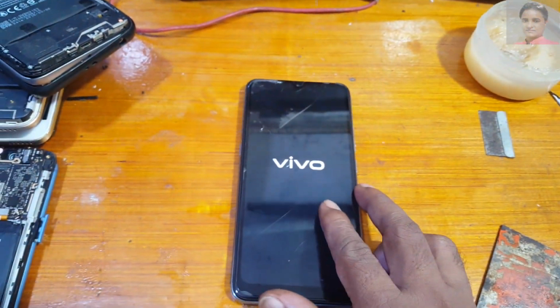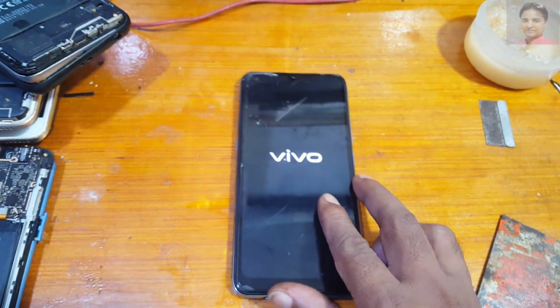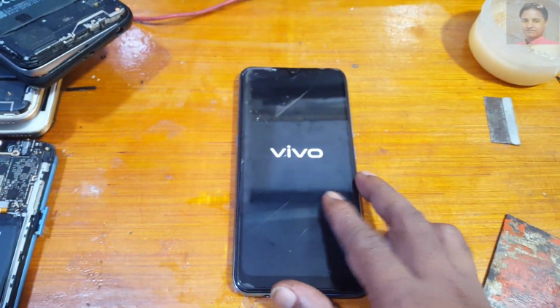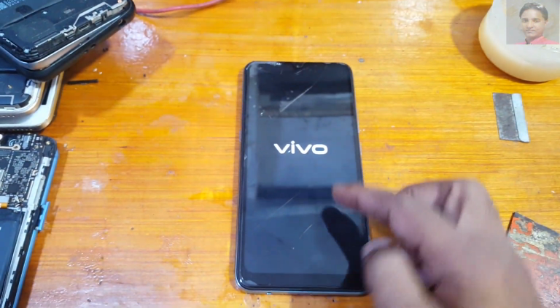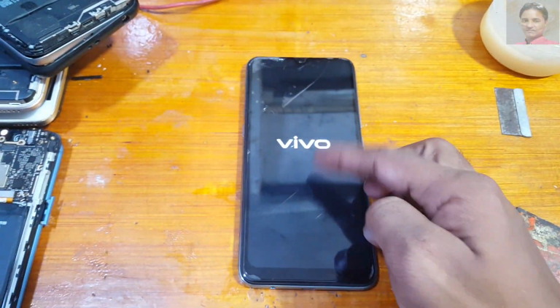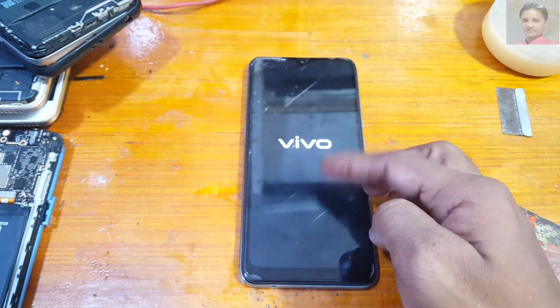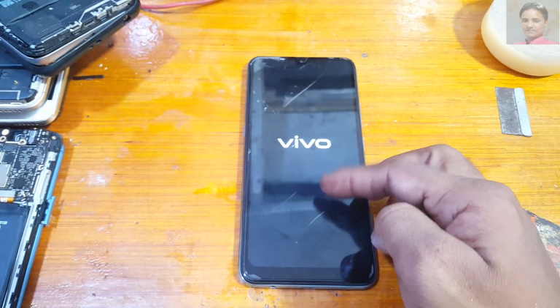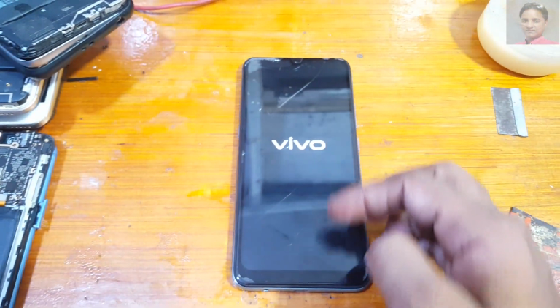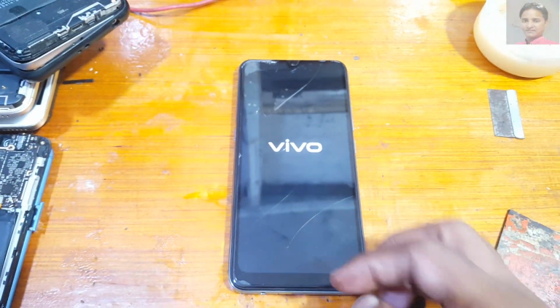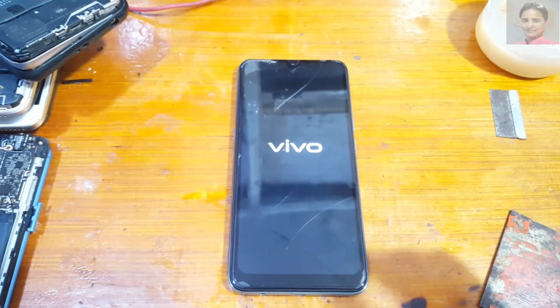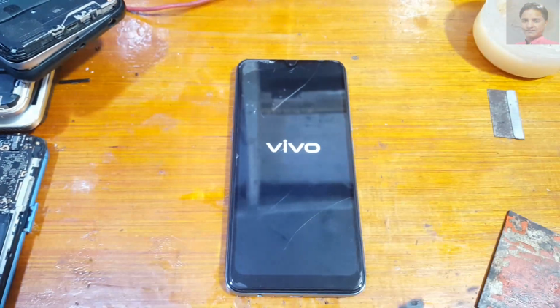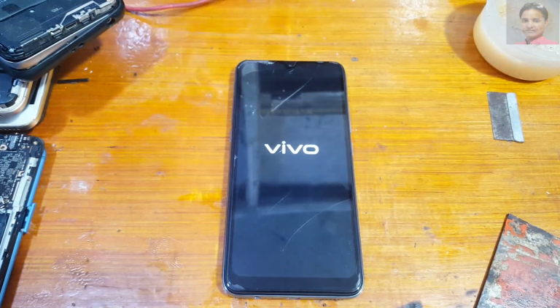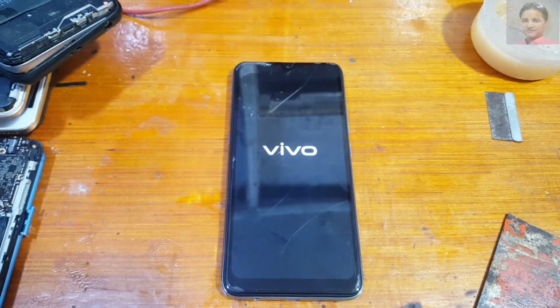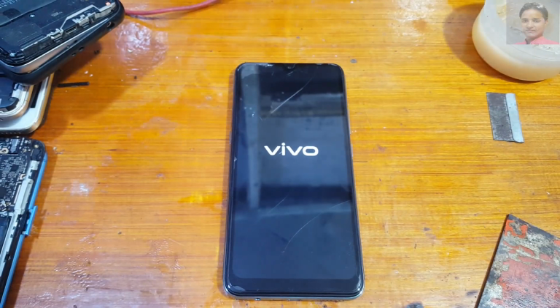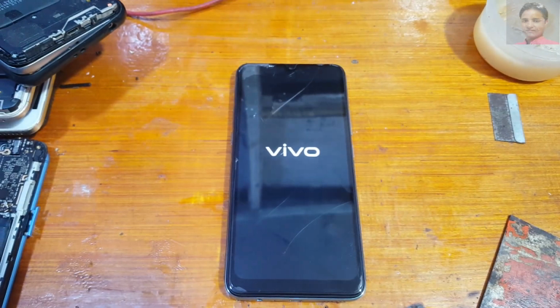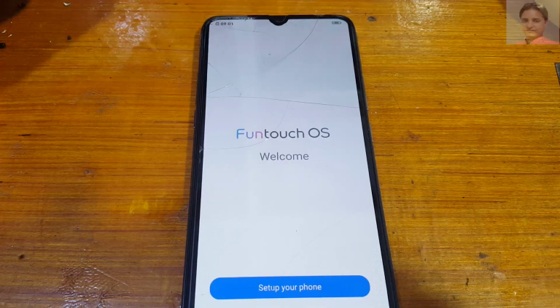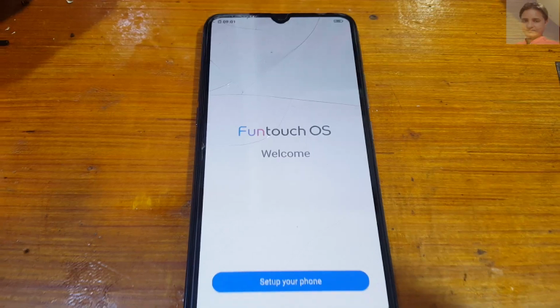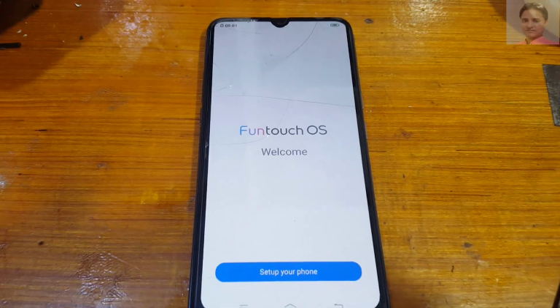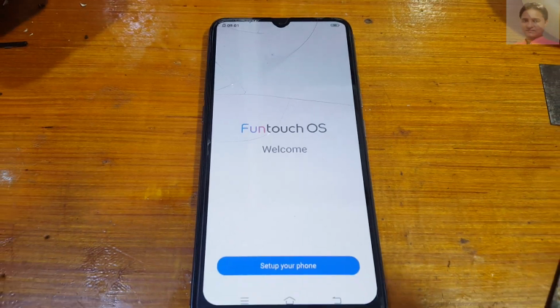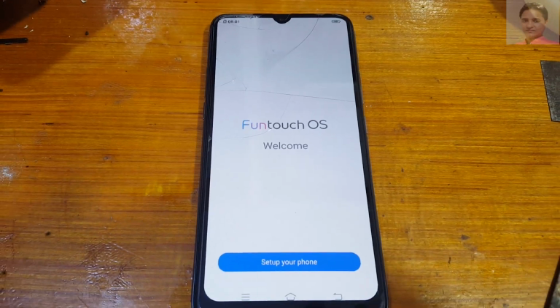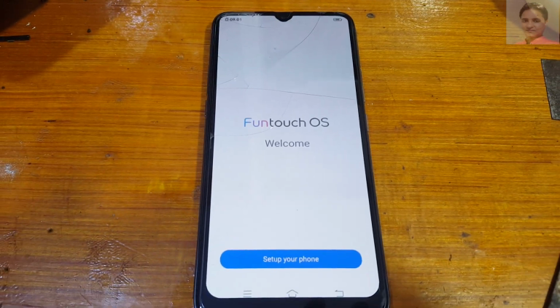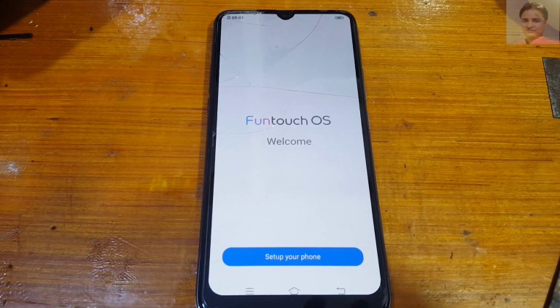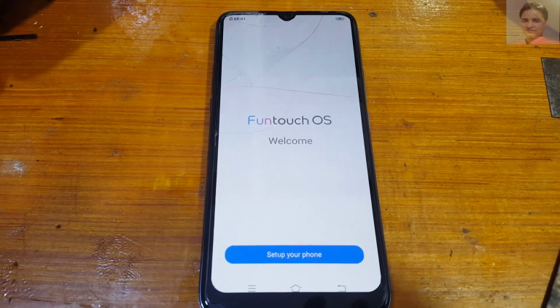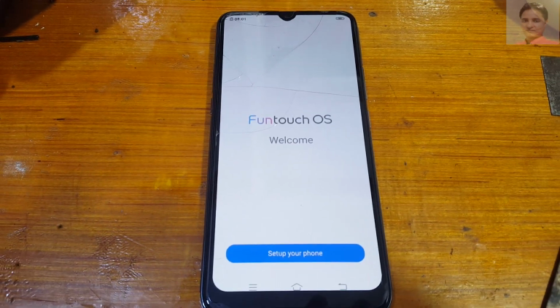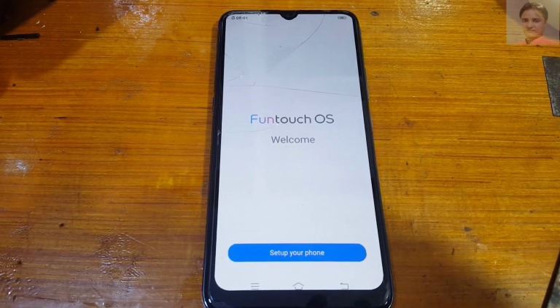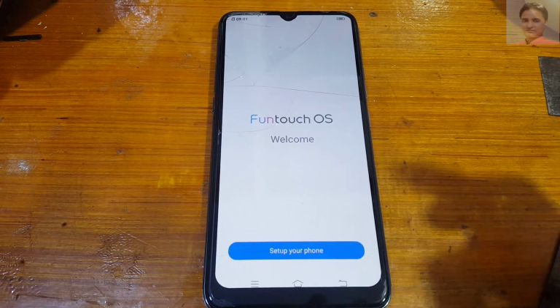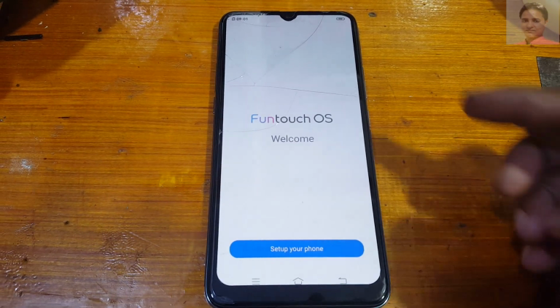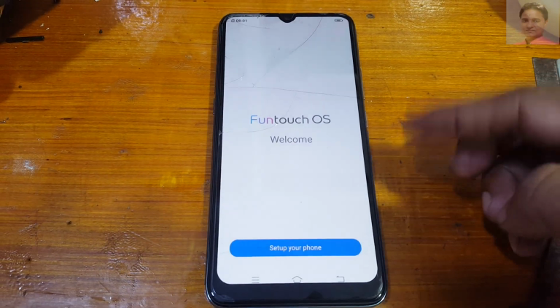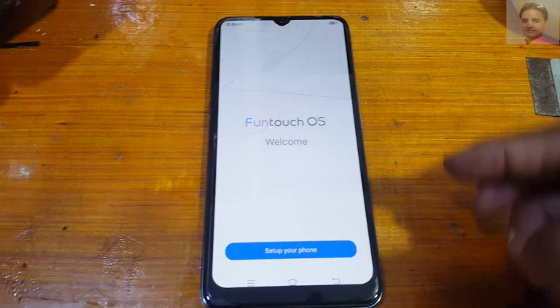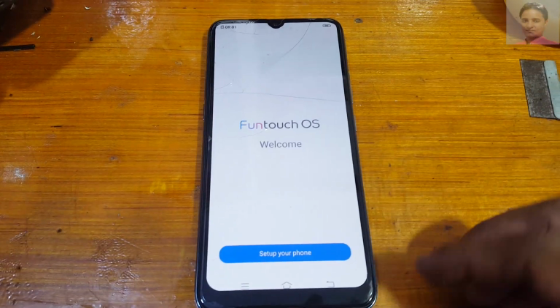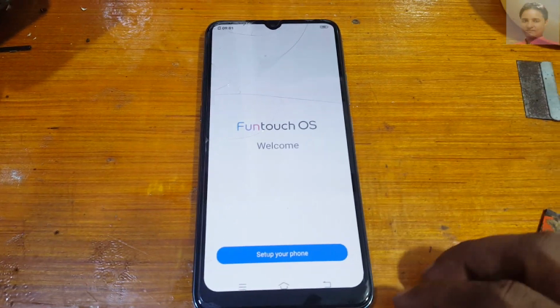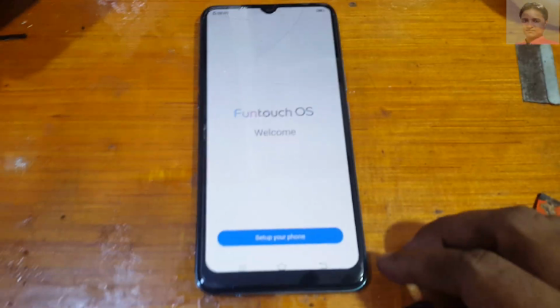Don't worry guys, it will take some time. Right now simply set up your phone.